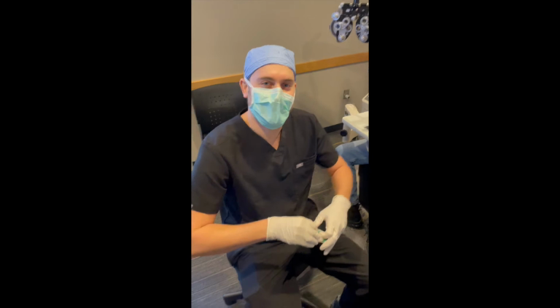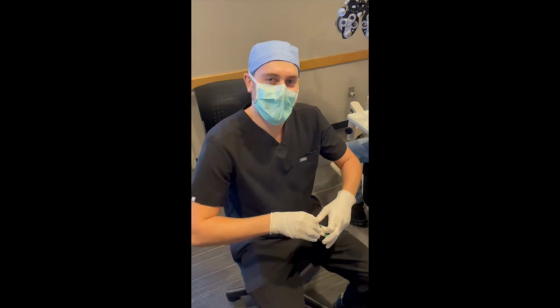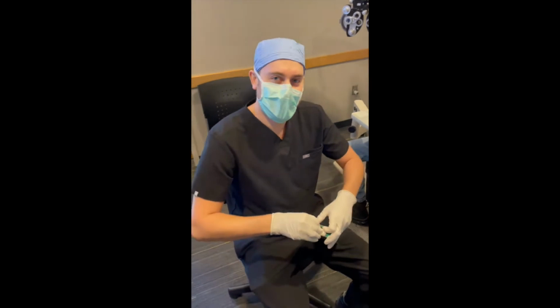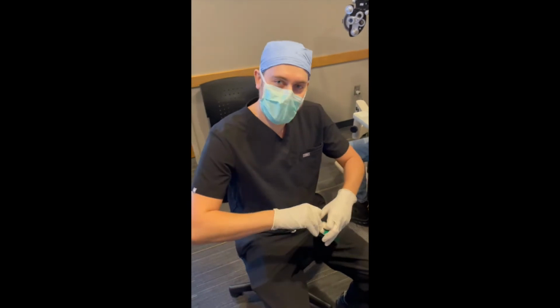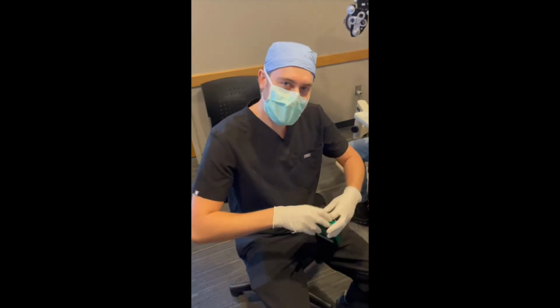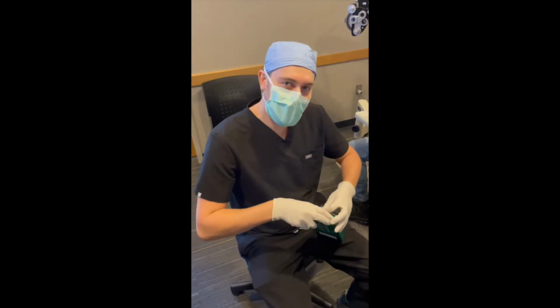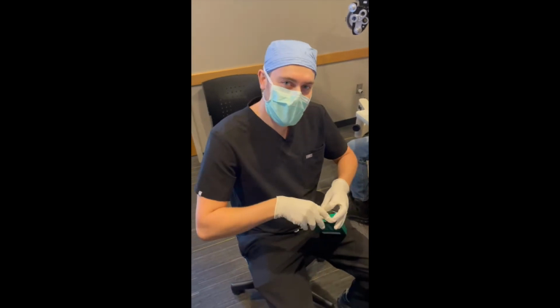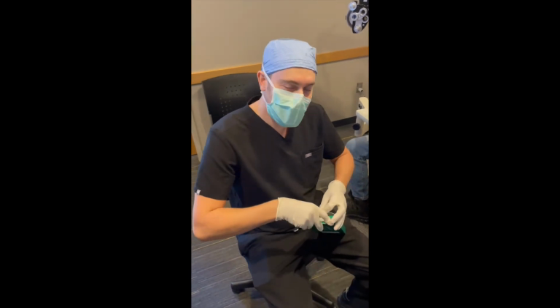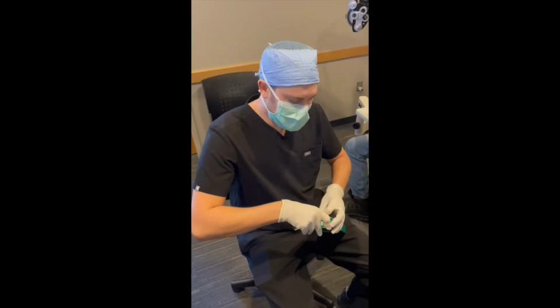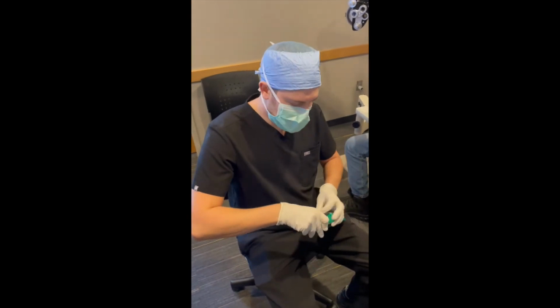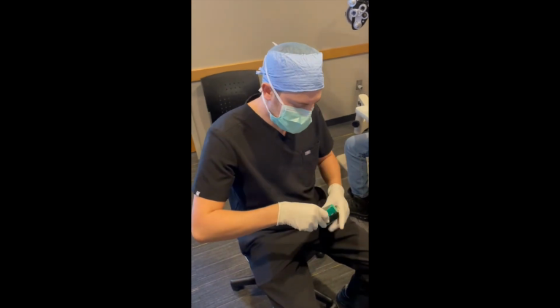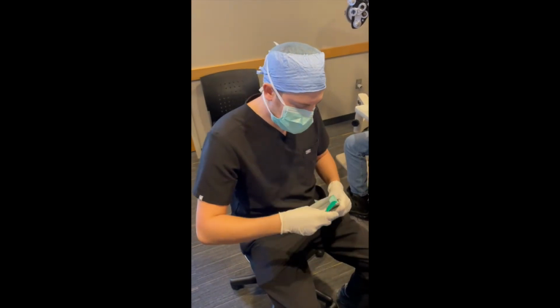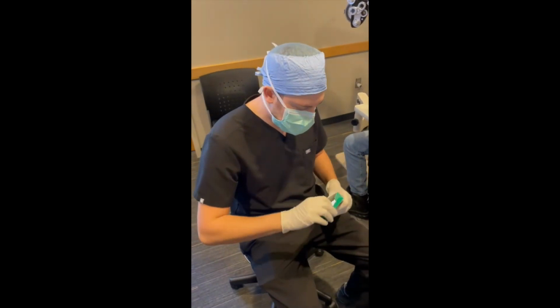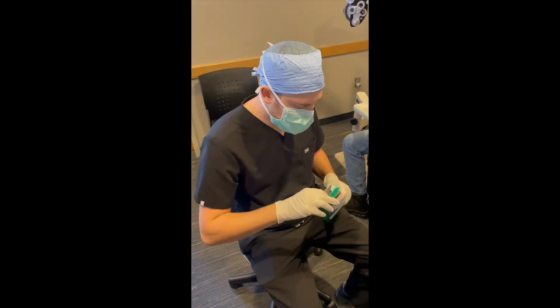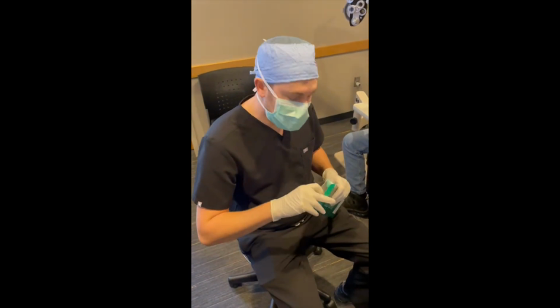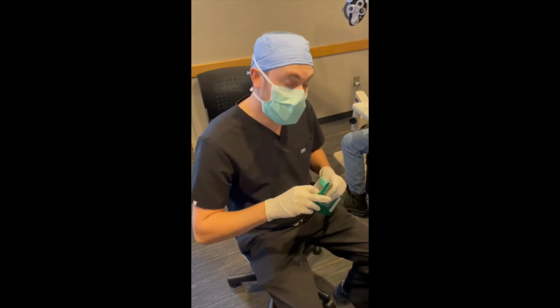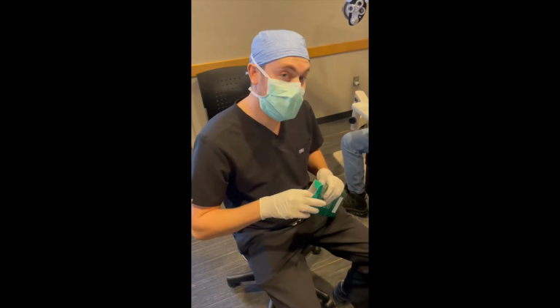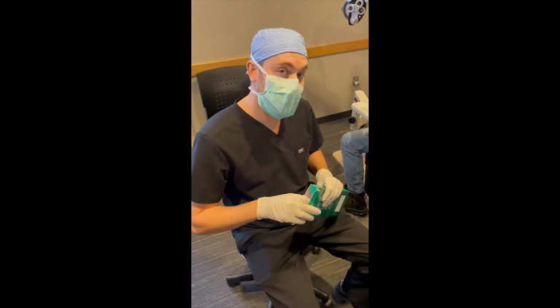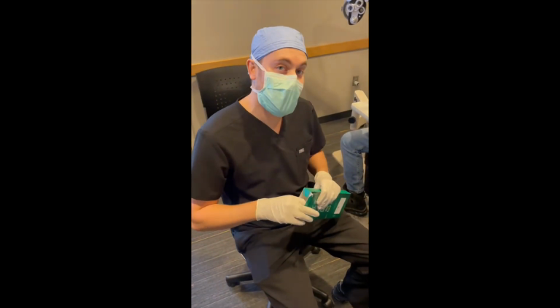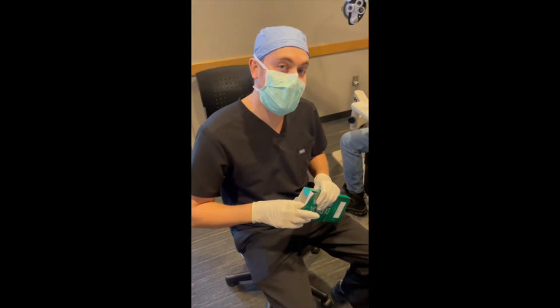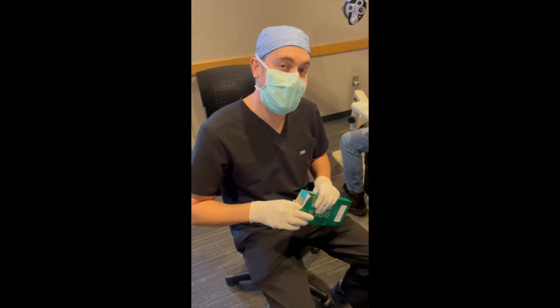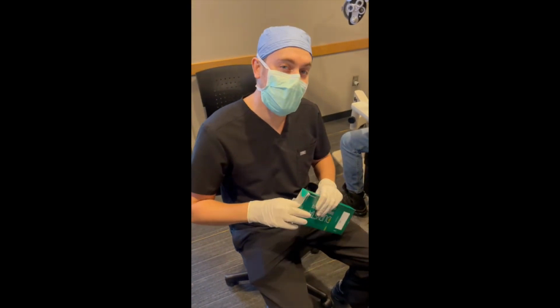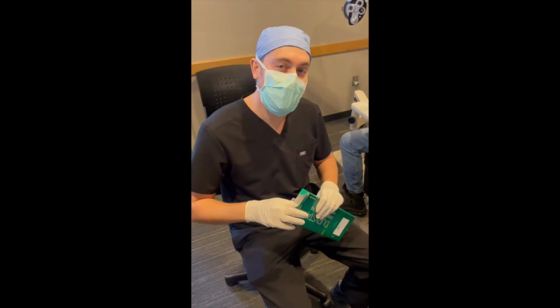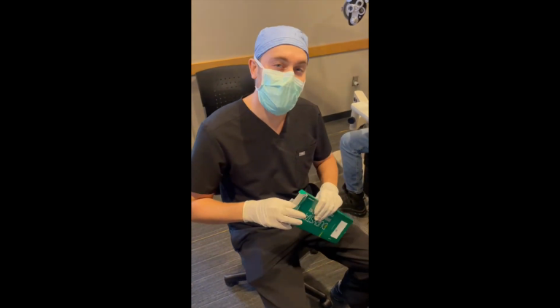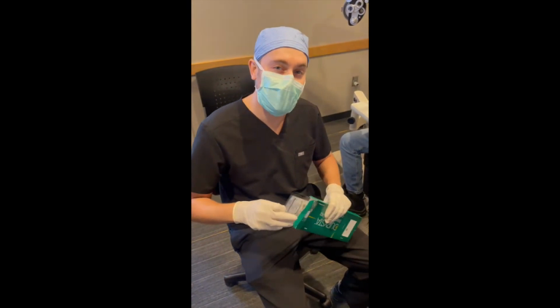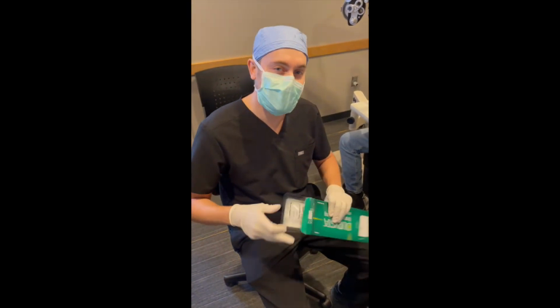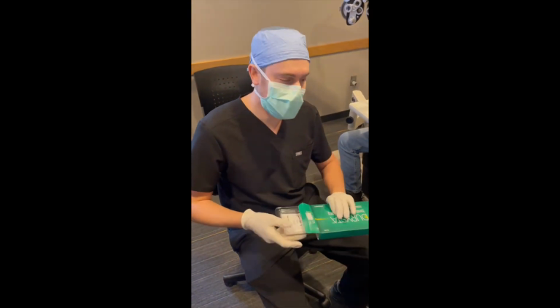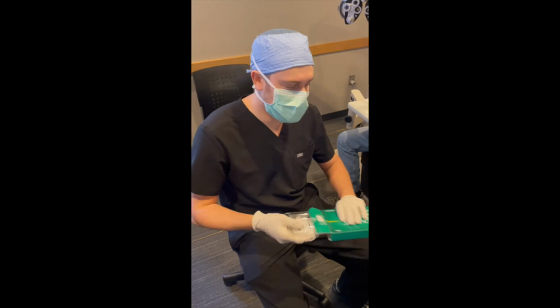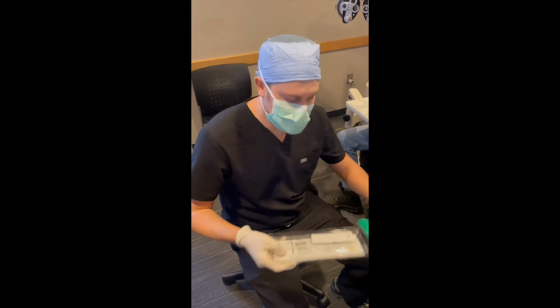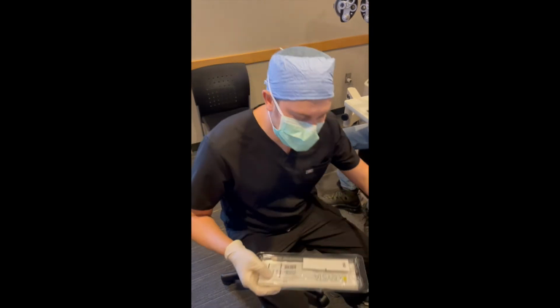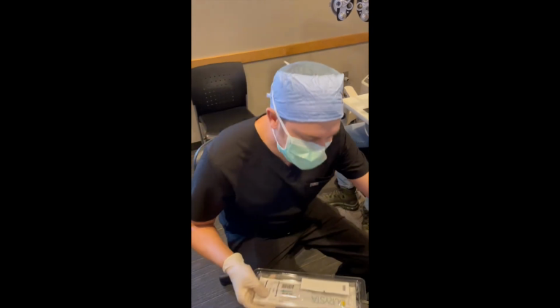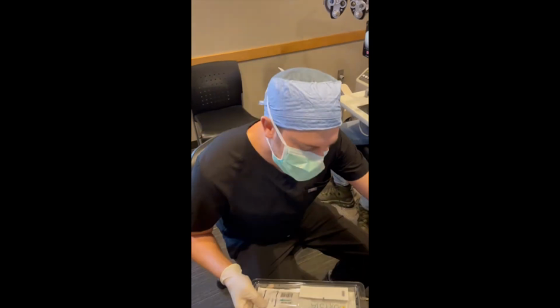Hi, I'm Dr. Brian Schaefer. I'm here at Vance Thompson Vision in Sioux Falls, South Dakota. I'm going to show you how we do Darista here.